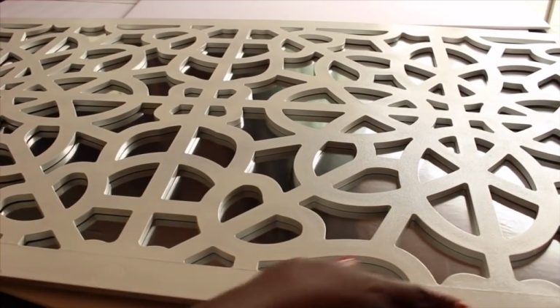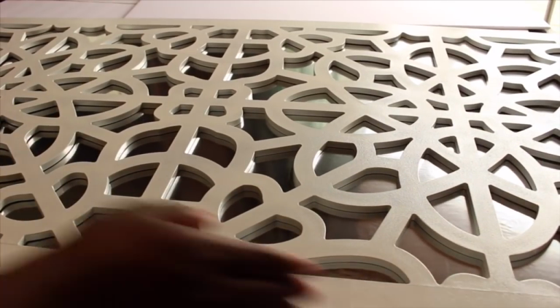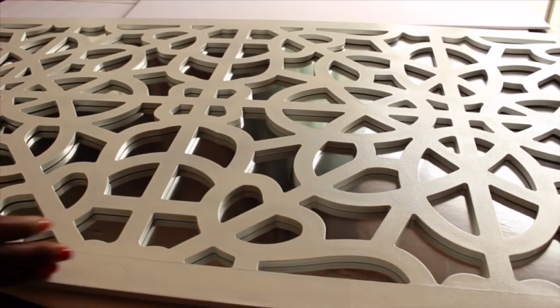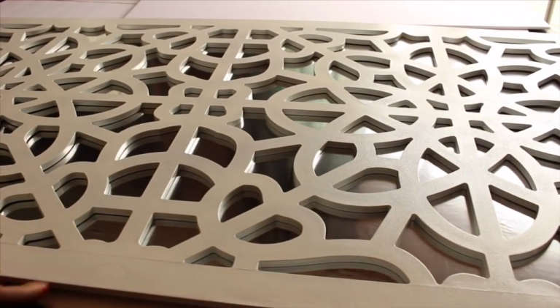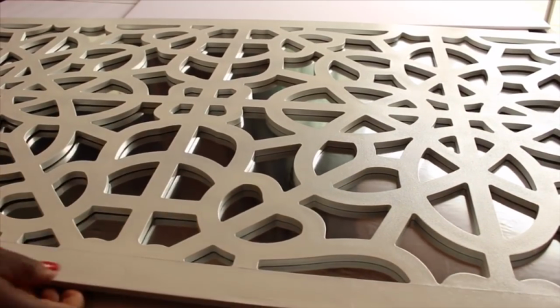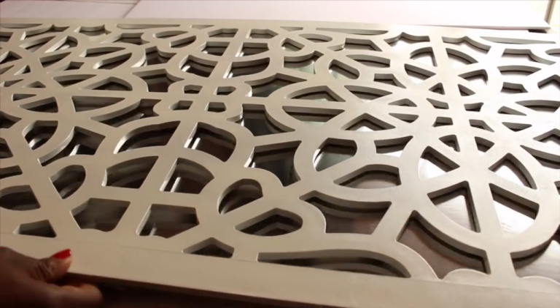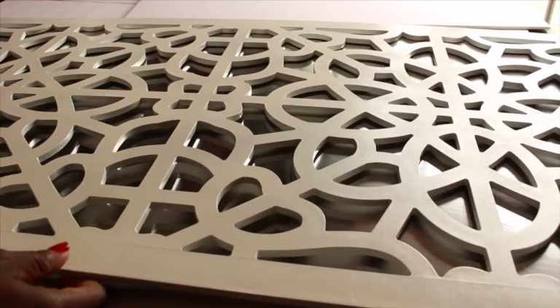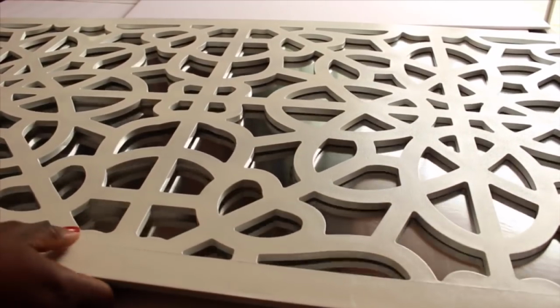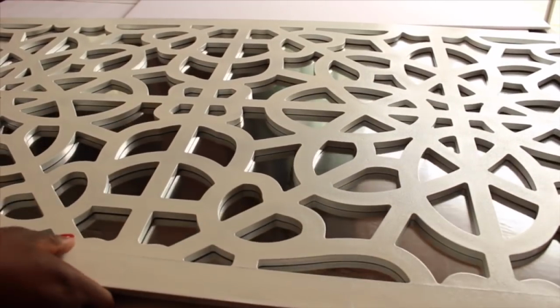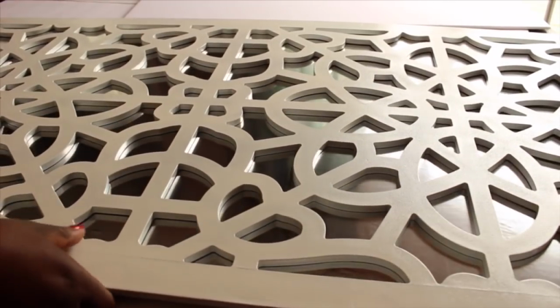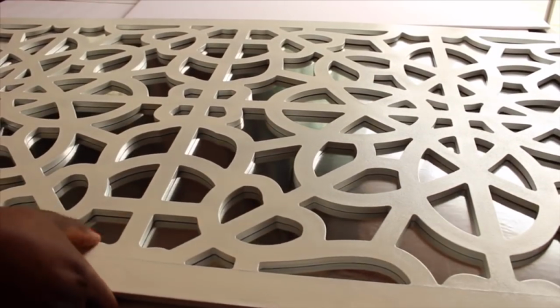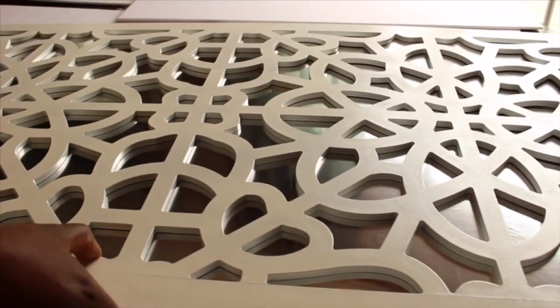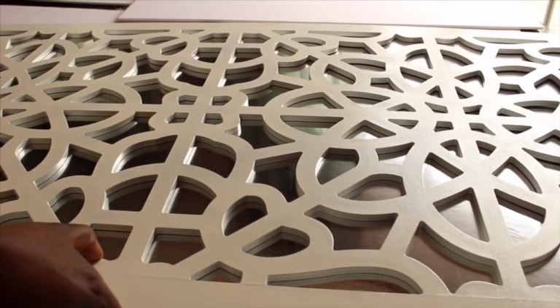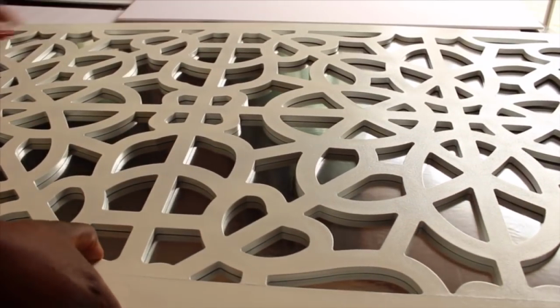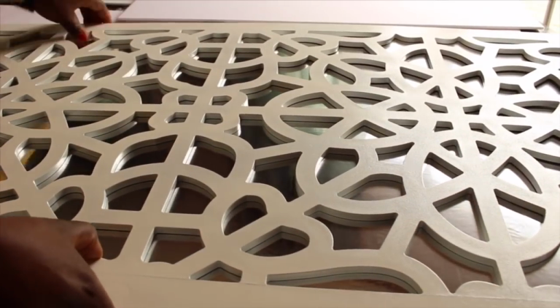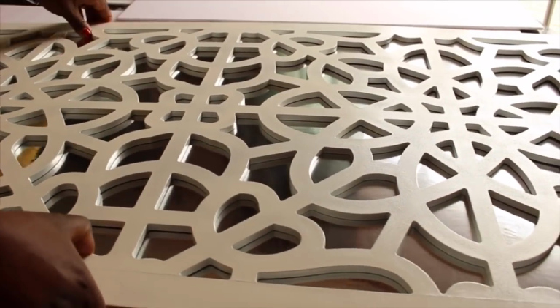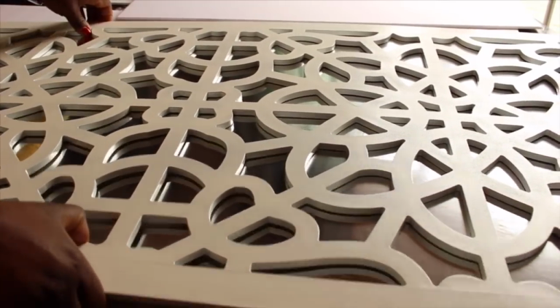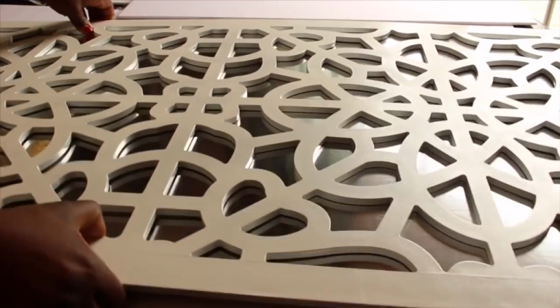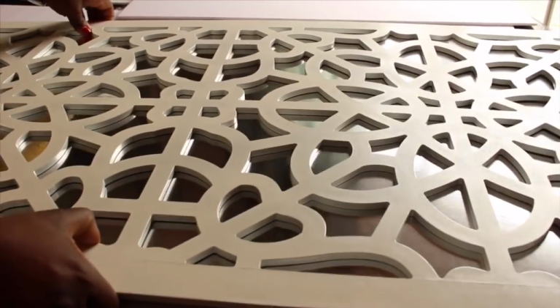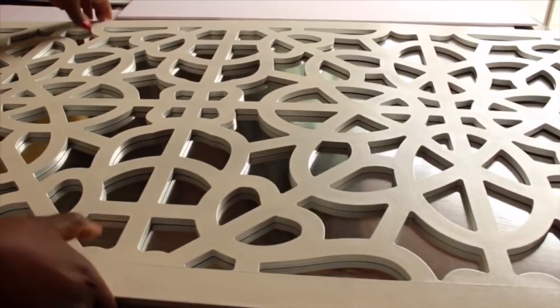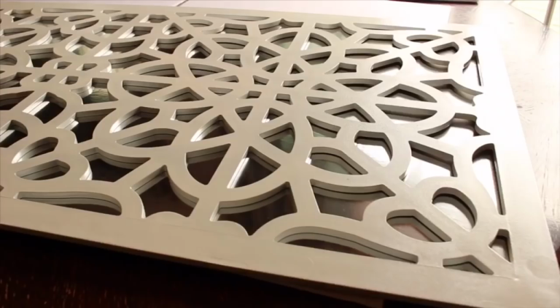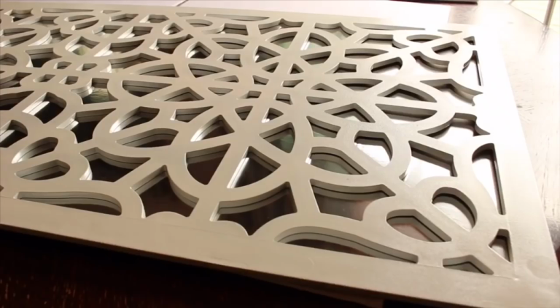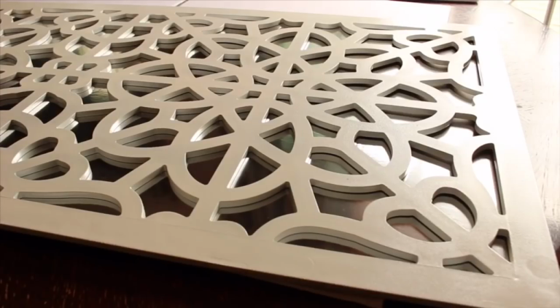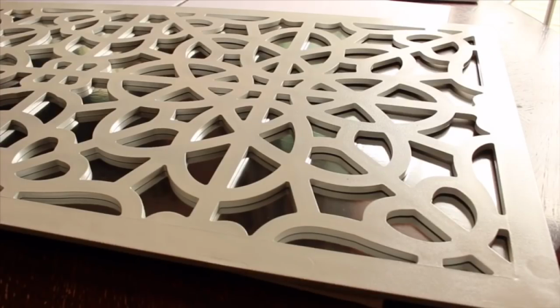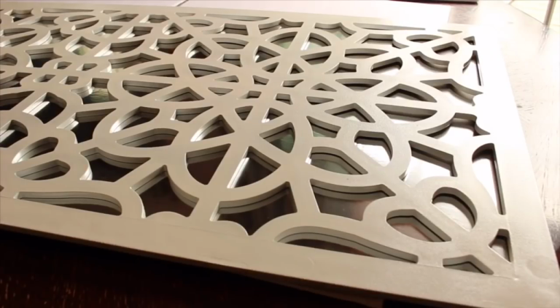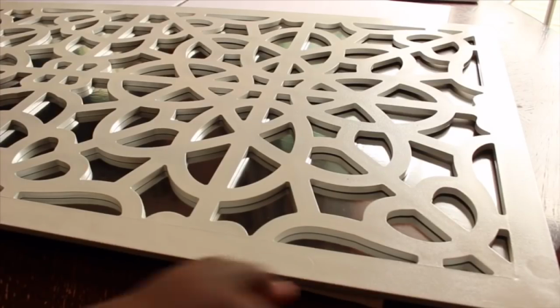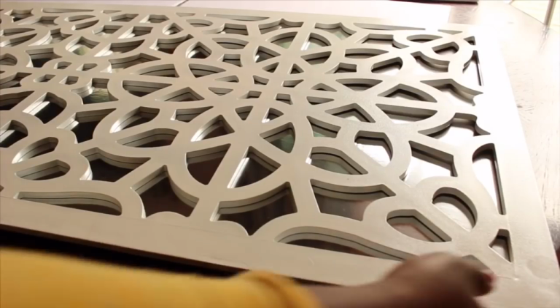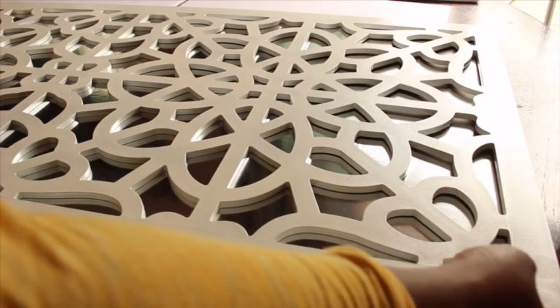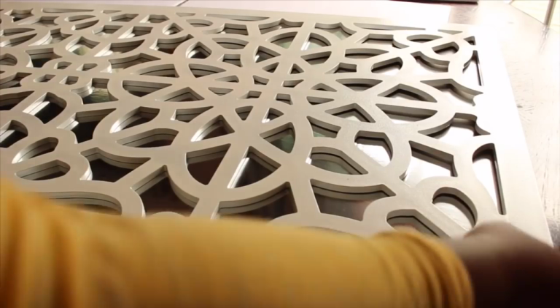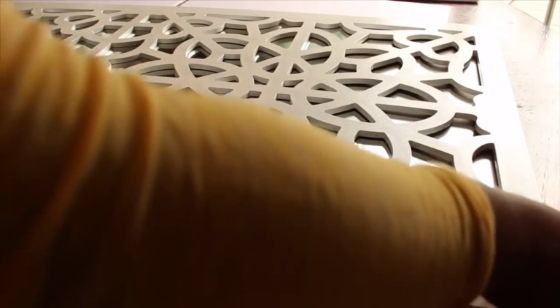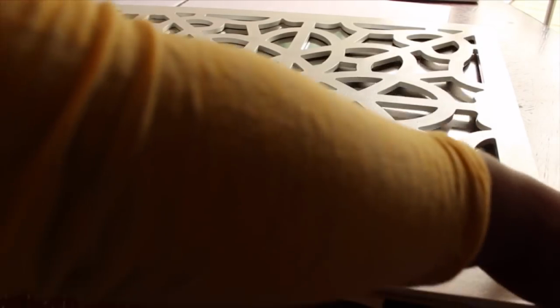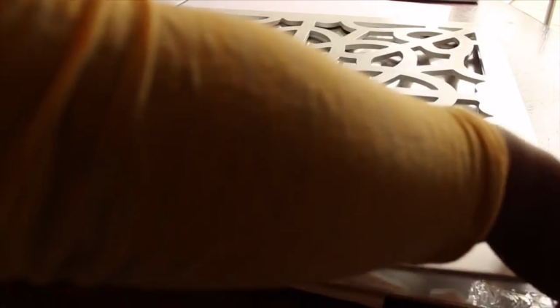Next, I am just placing my panel onto my wood to kind of have an idea of how I want it positioned.